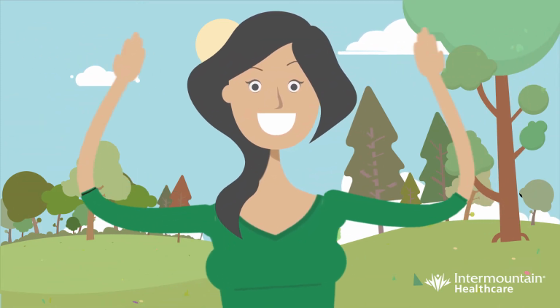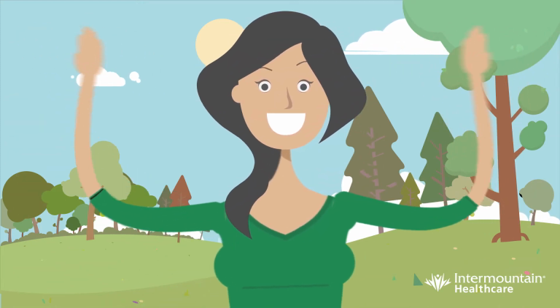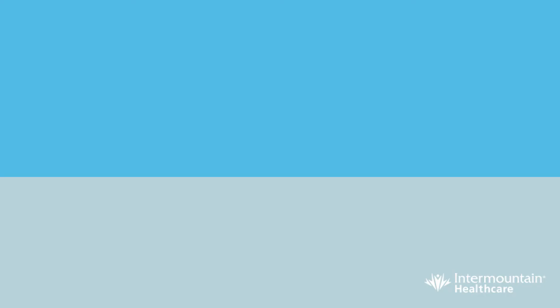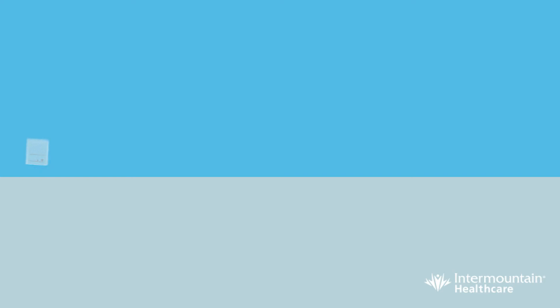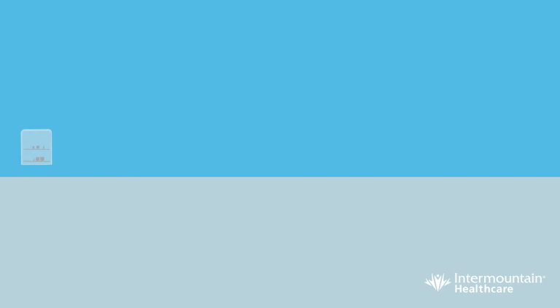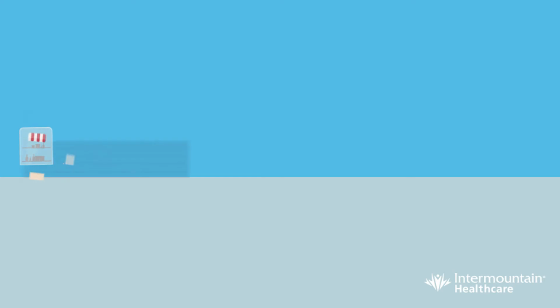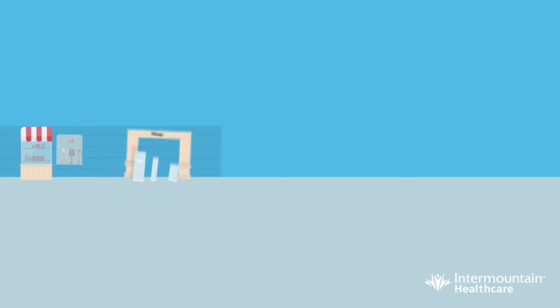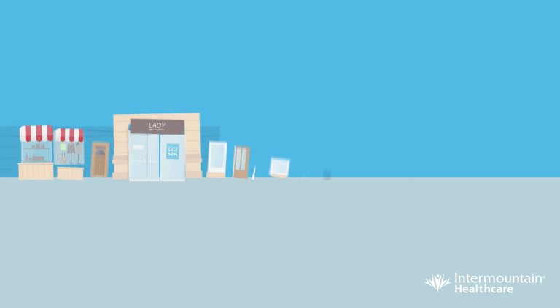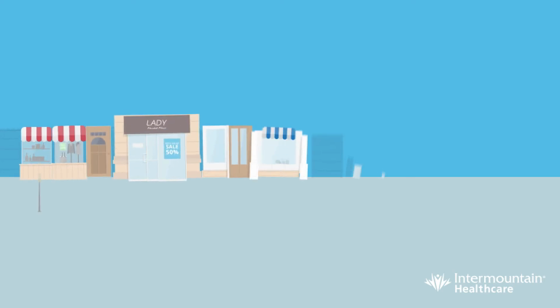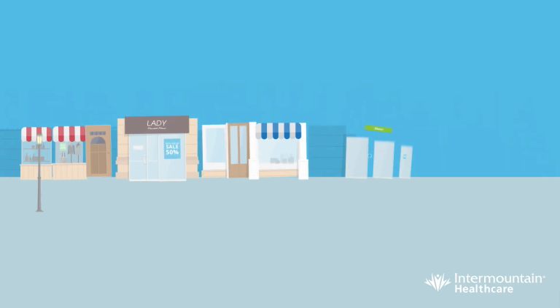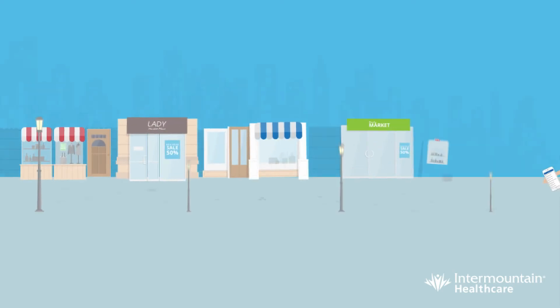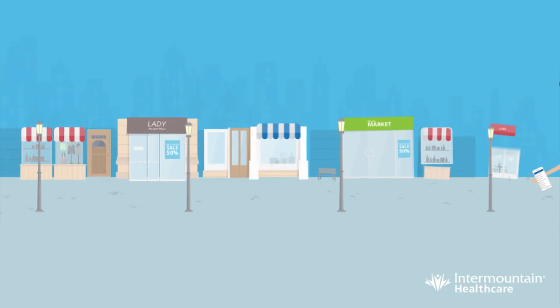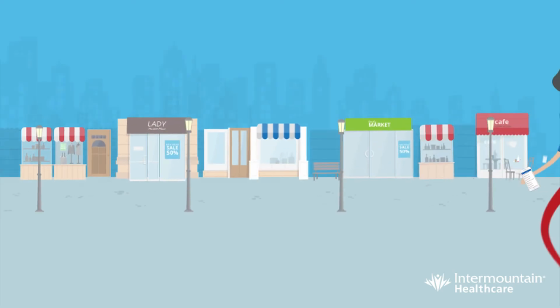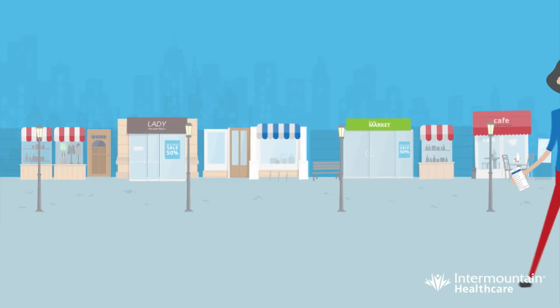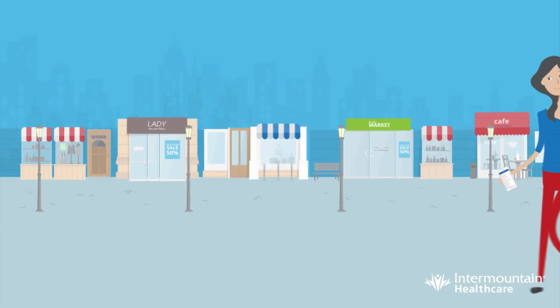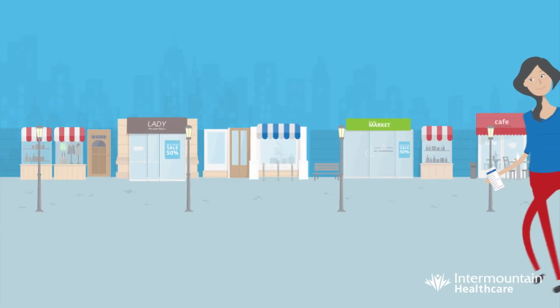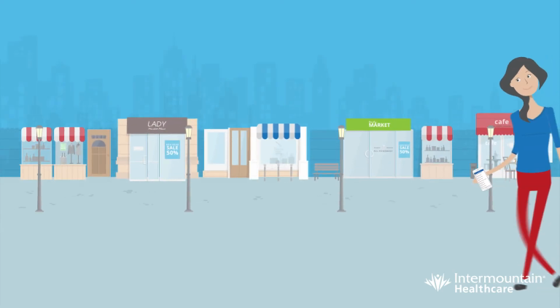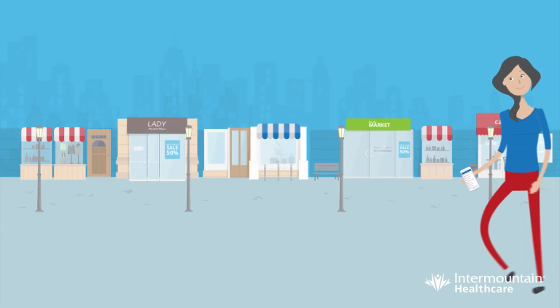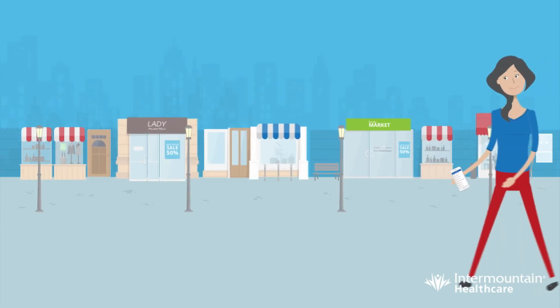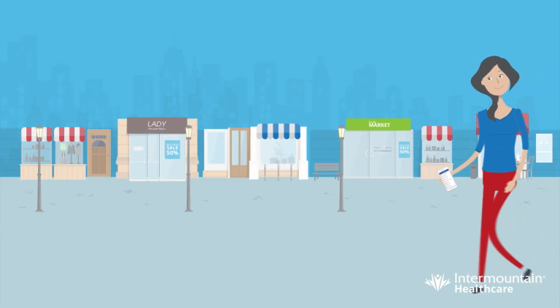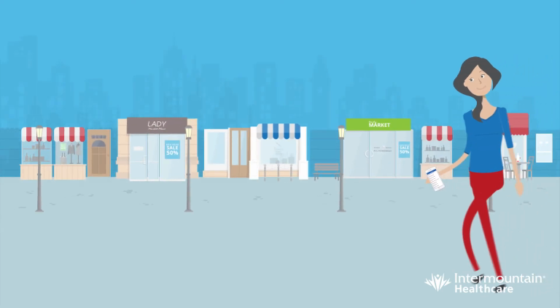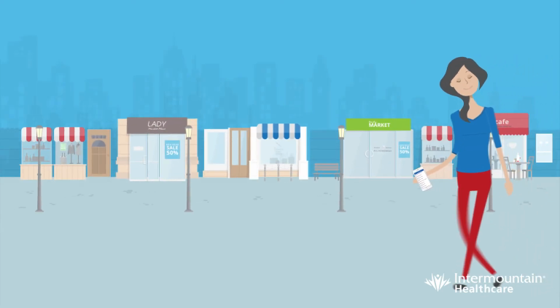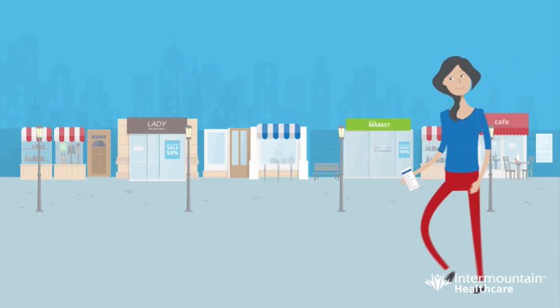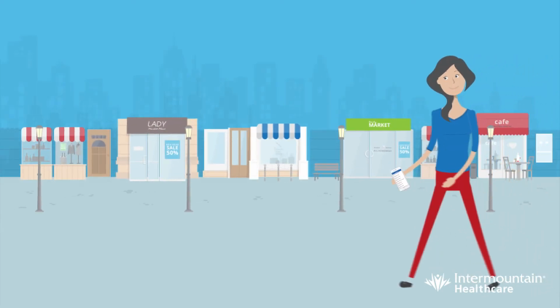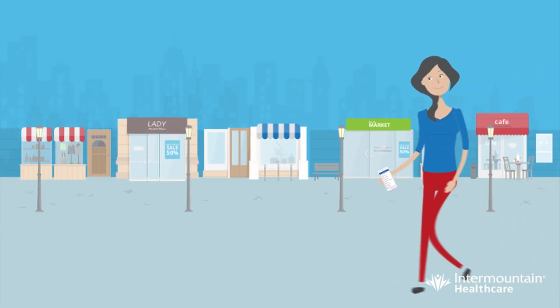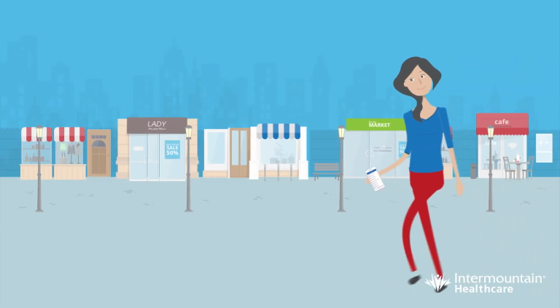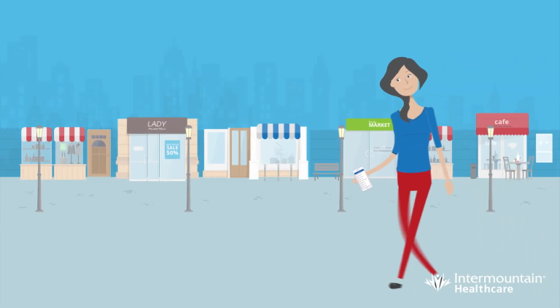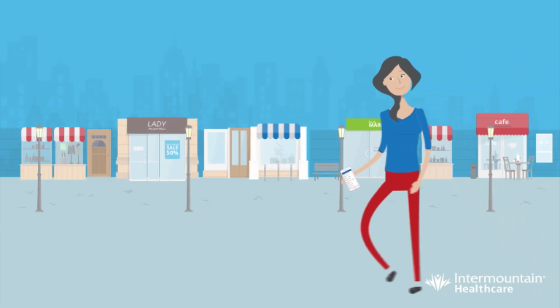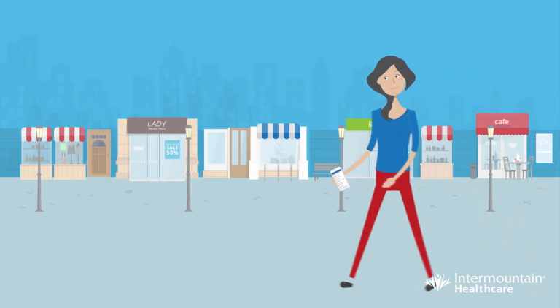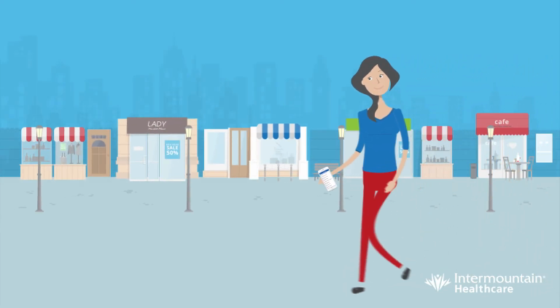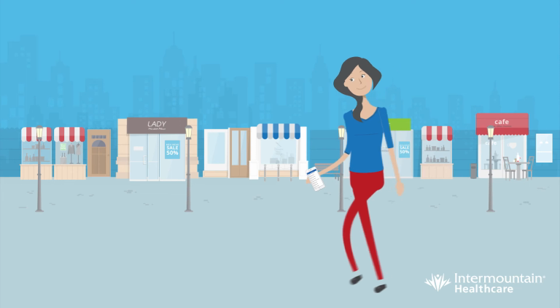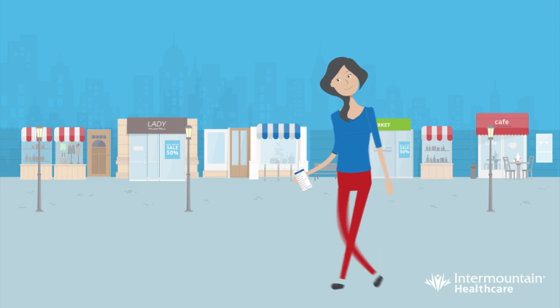We'll also remind you to pick up. No more waiting and no more trips to the pharmacy just to learn your prescription was restocked.